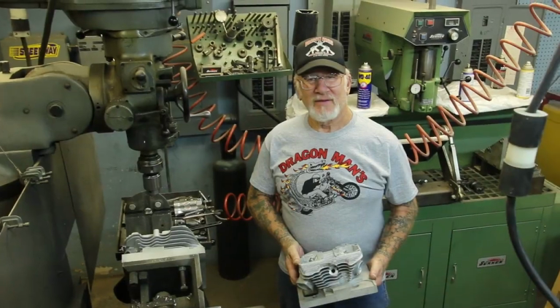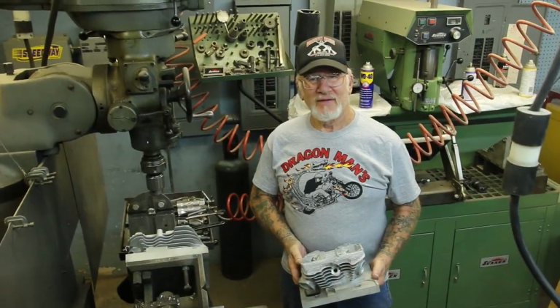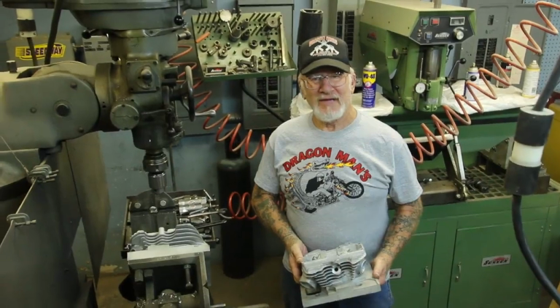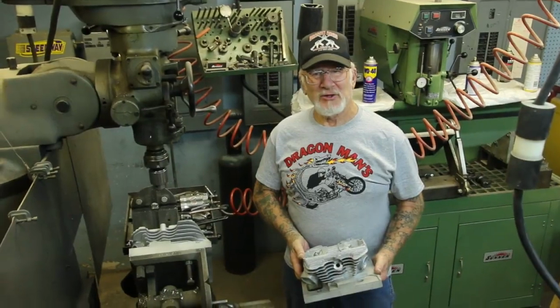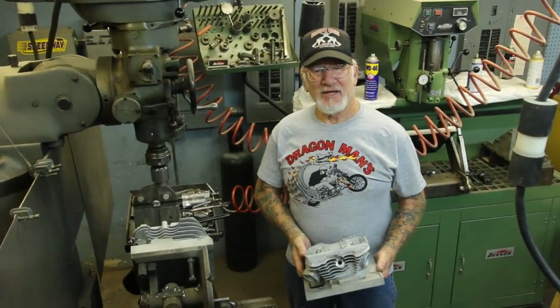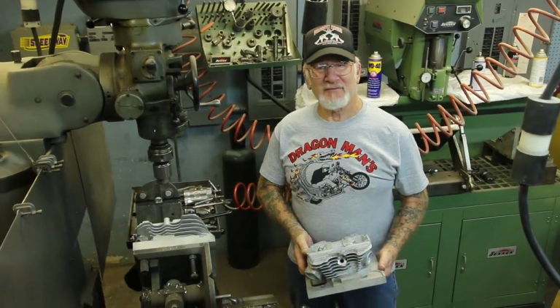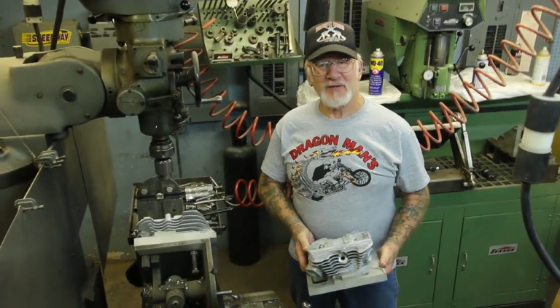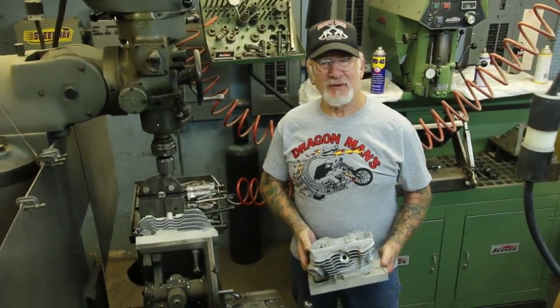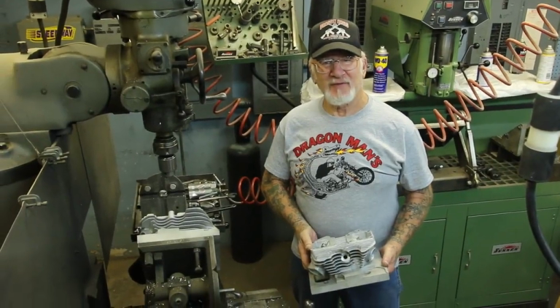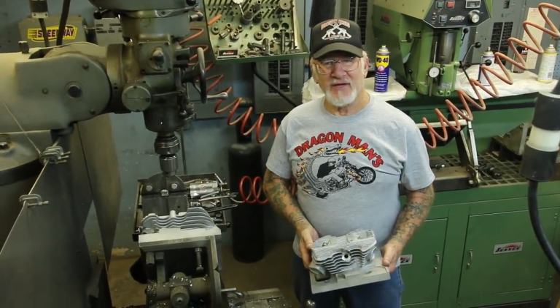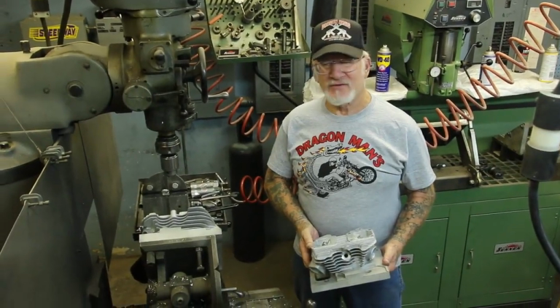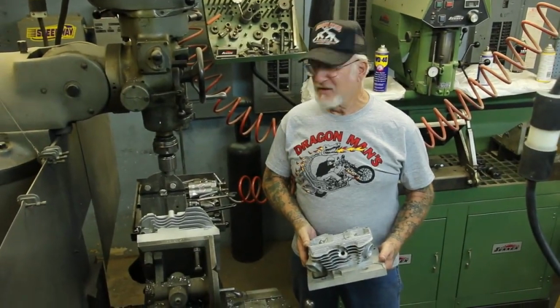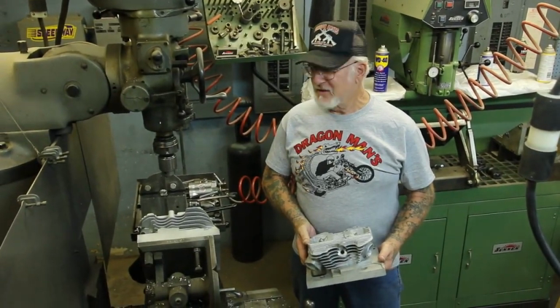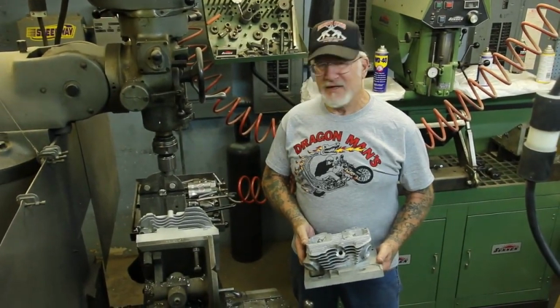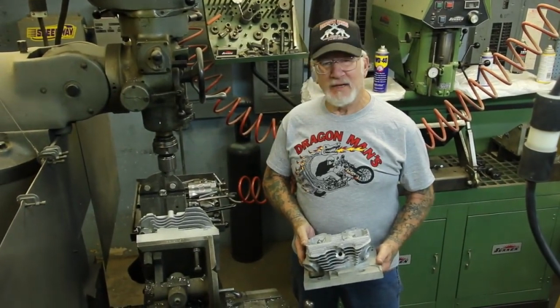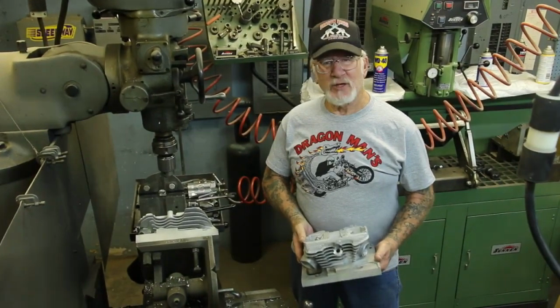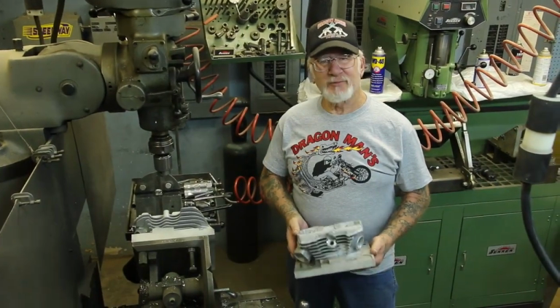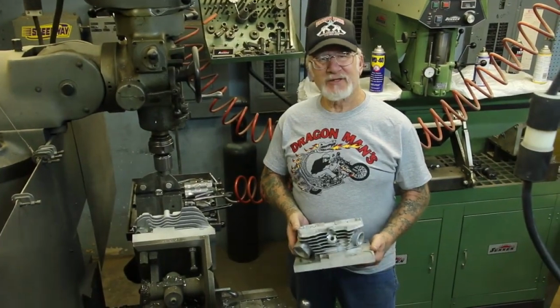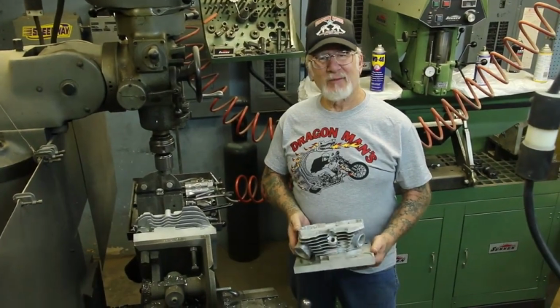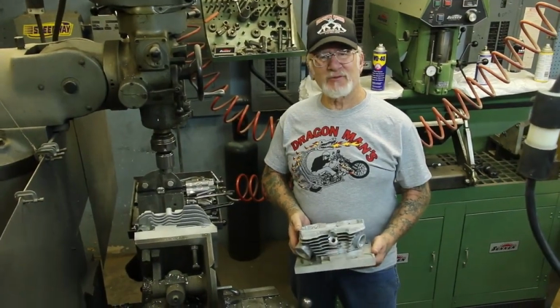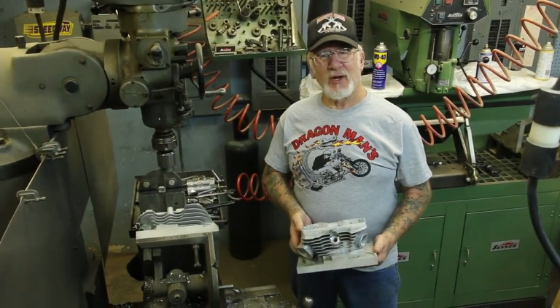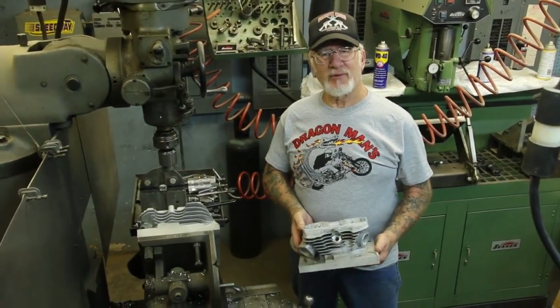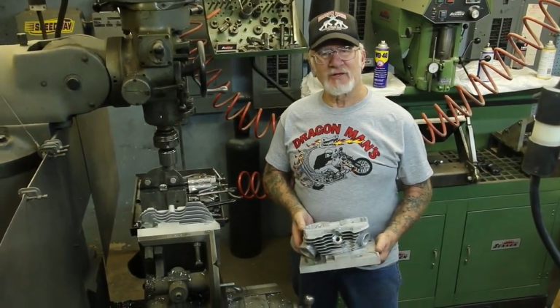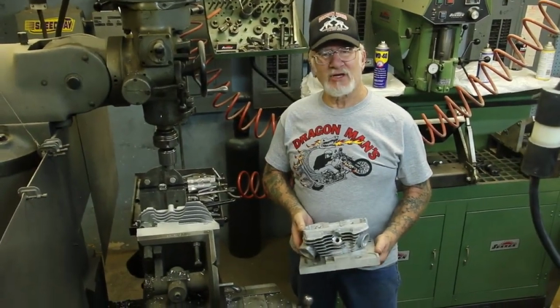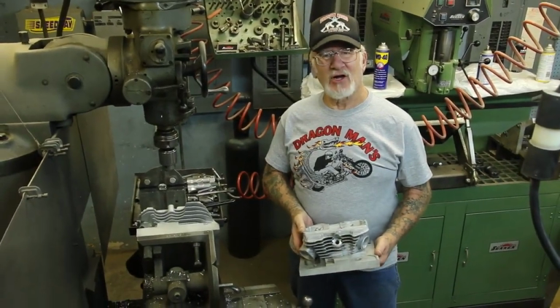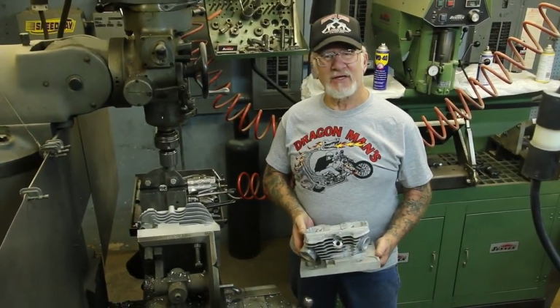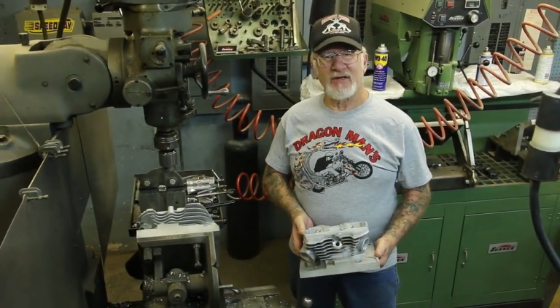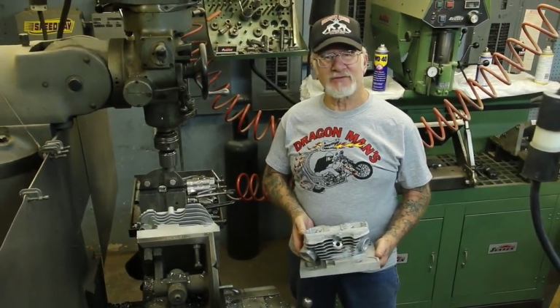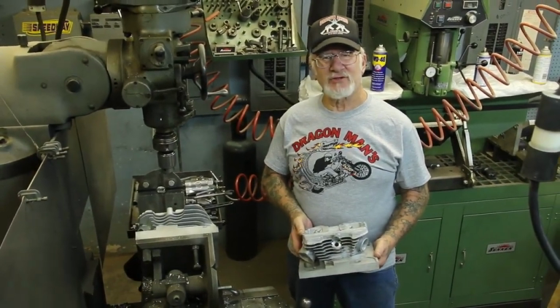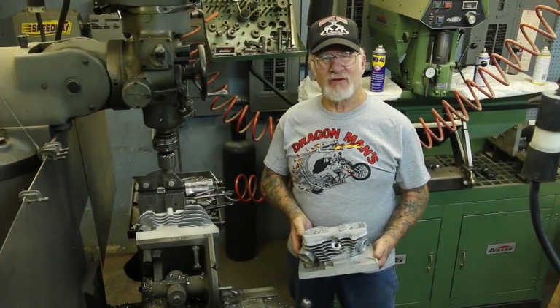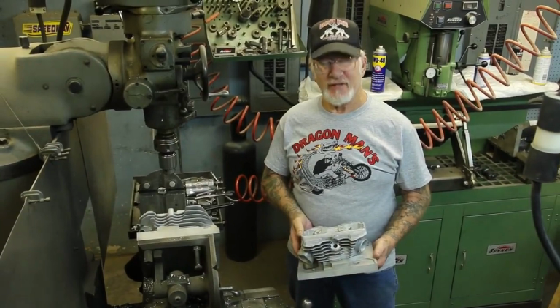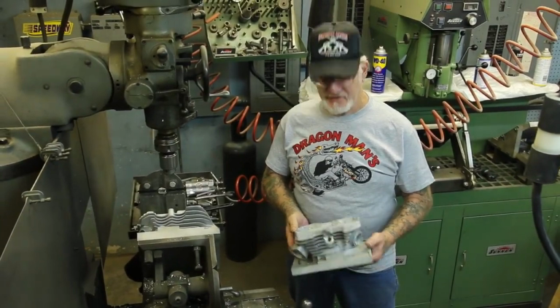How you doing there, Facebook fans? Today we're going to put double spark plugs in a Harley-Davidson shovel head.